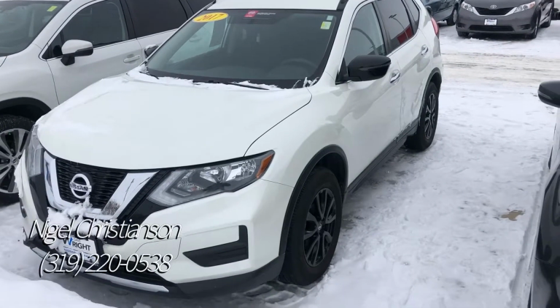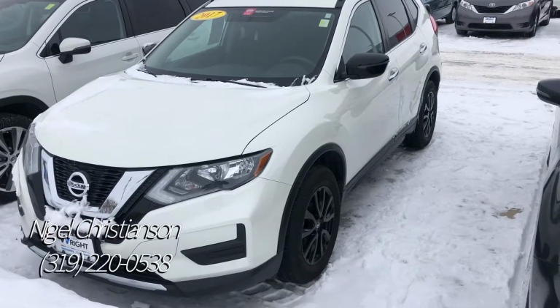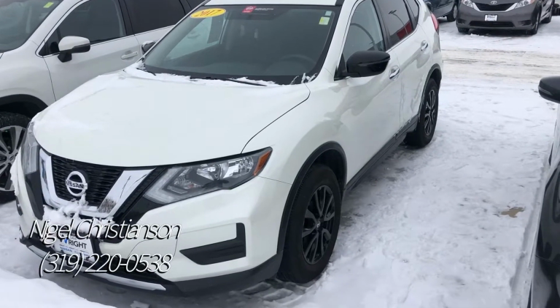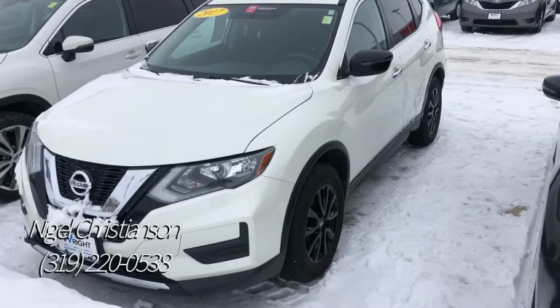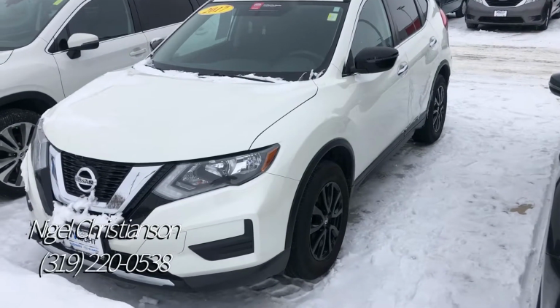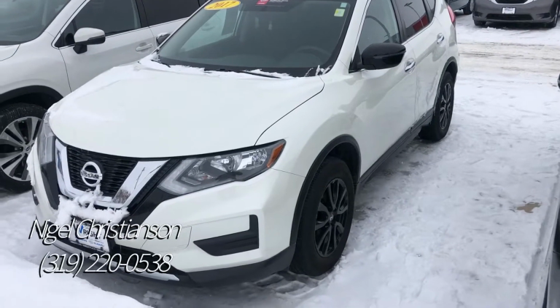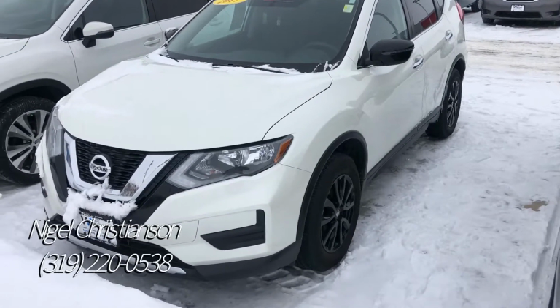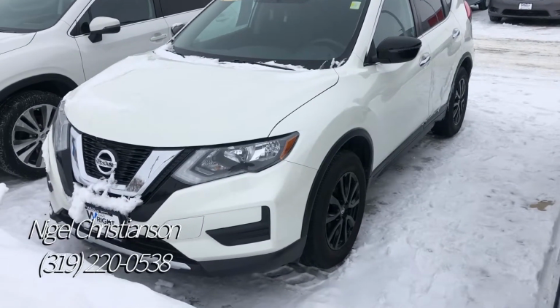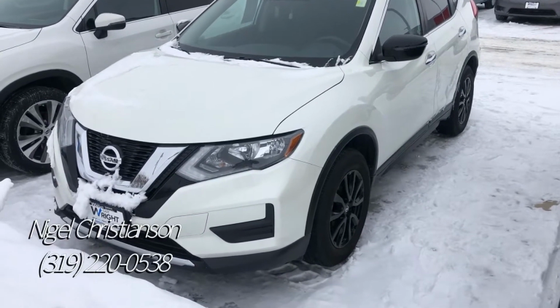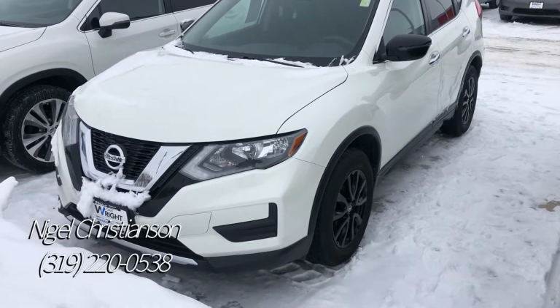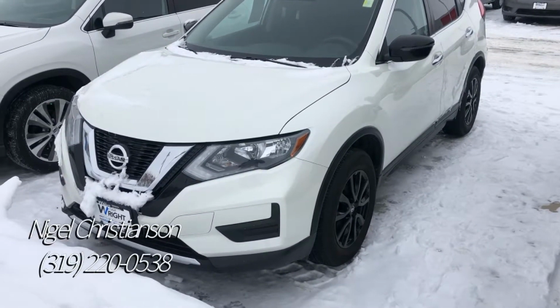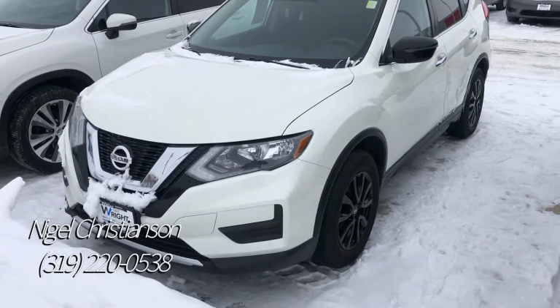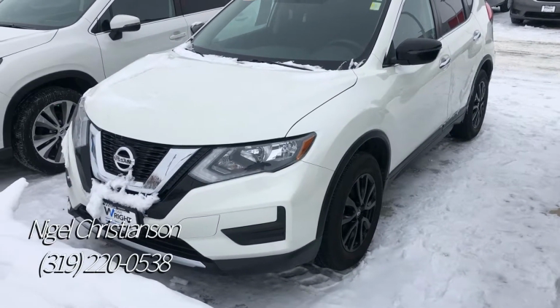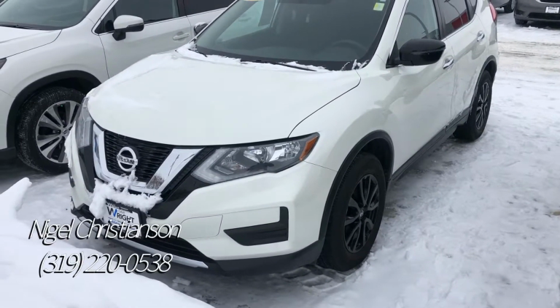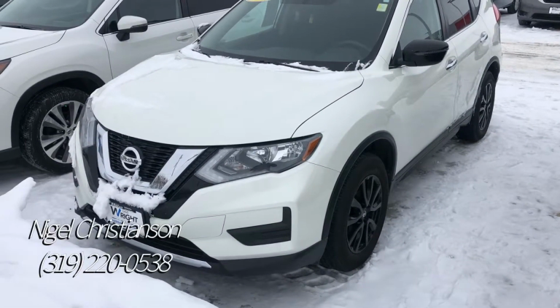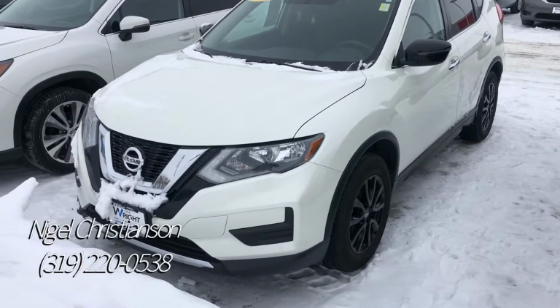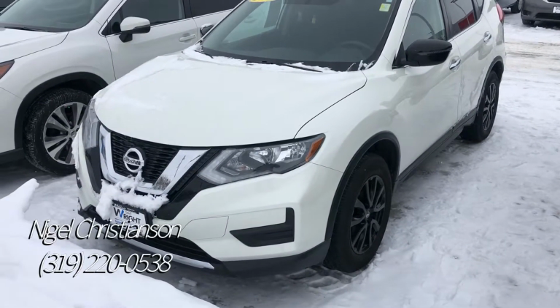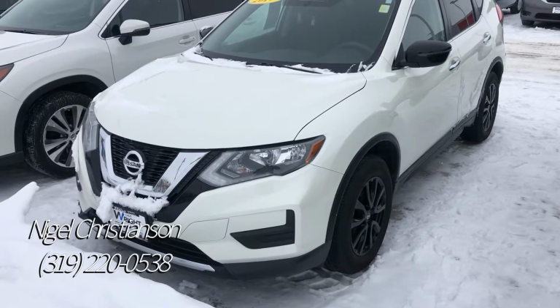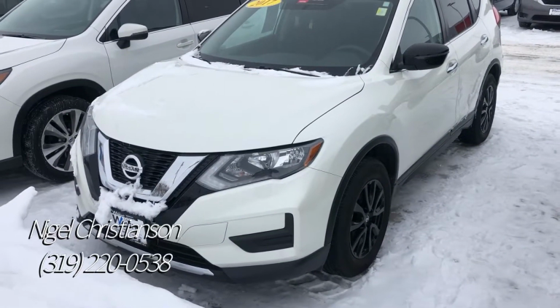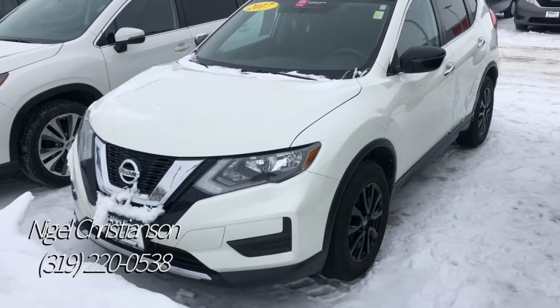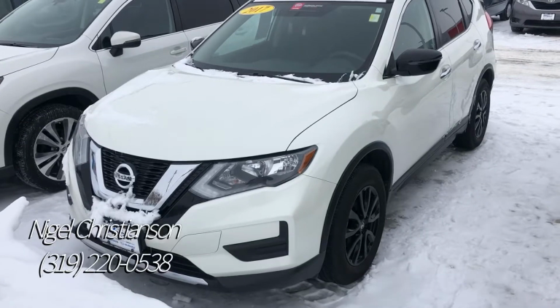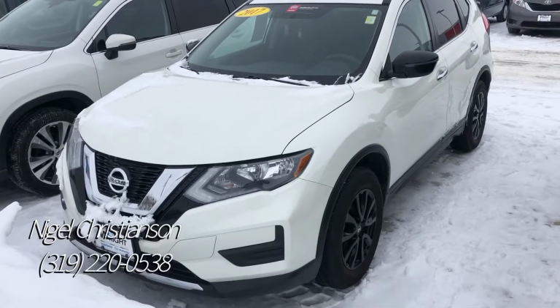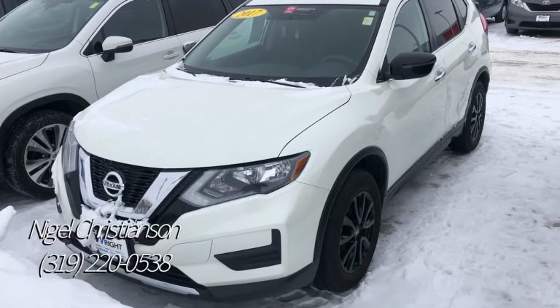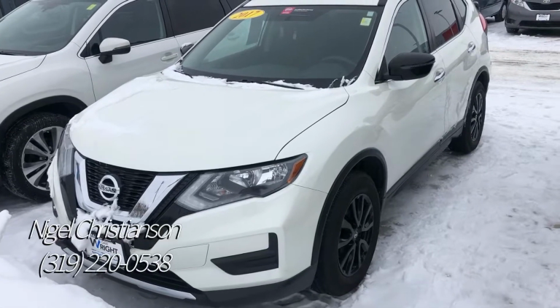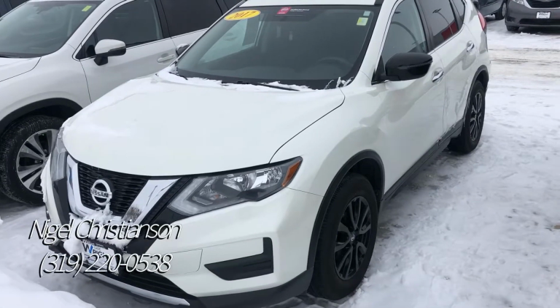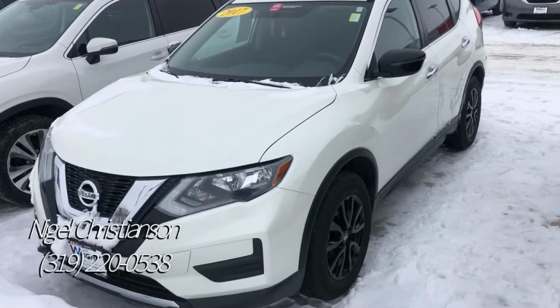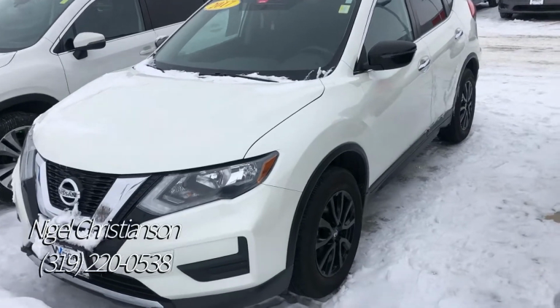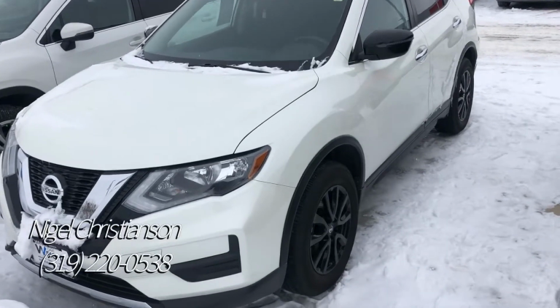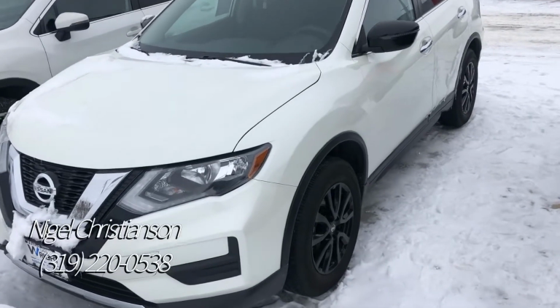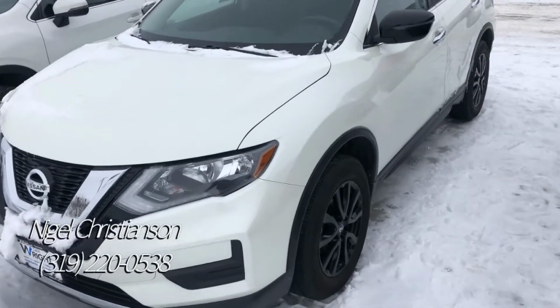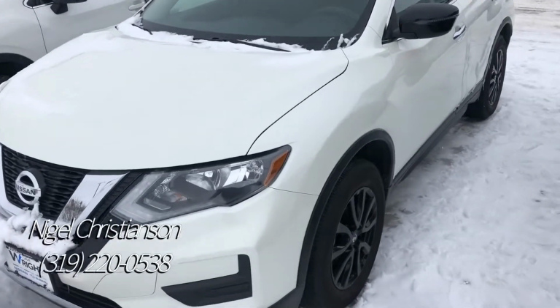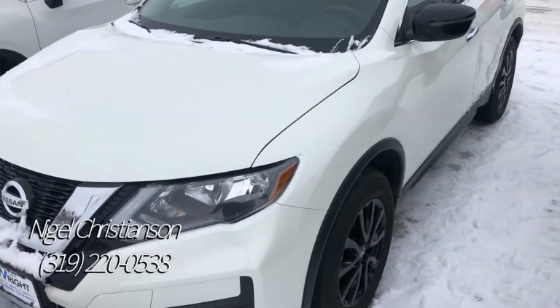Hey, this is Nigel Dave Wright, Nissan. I just wanted to send you a quick video of the 2017 Nissan Rogue that you're inquiring about.